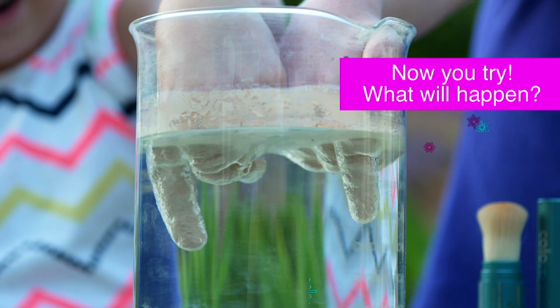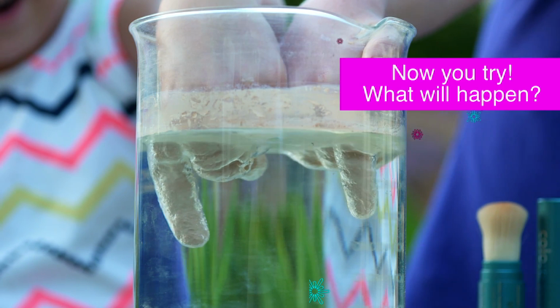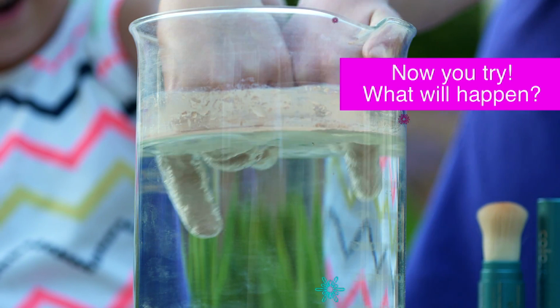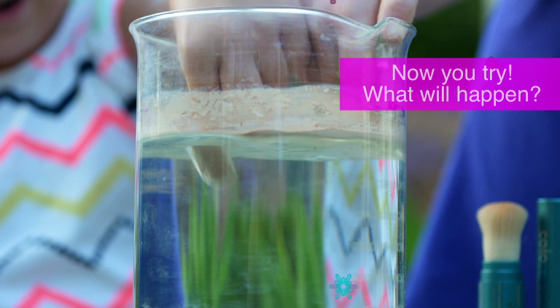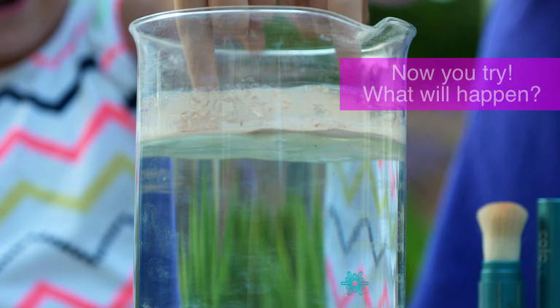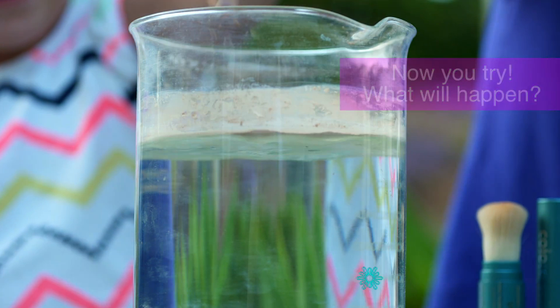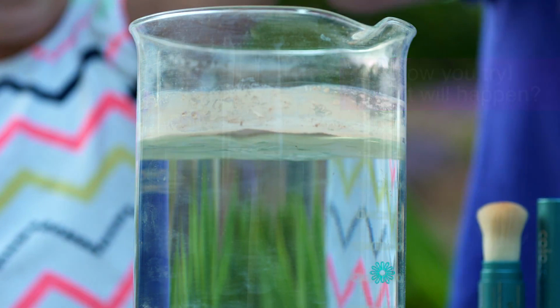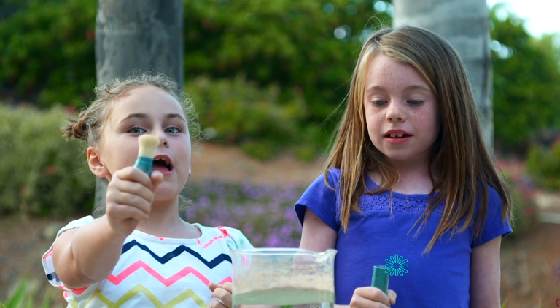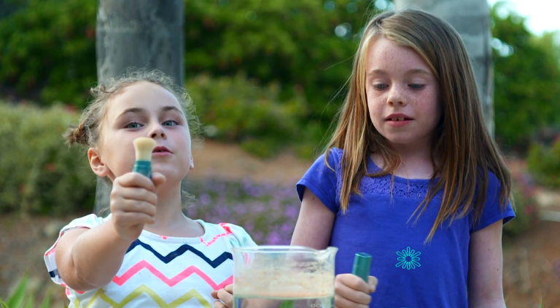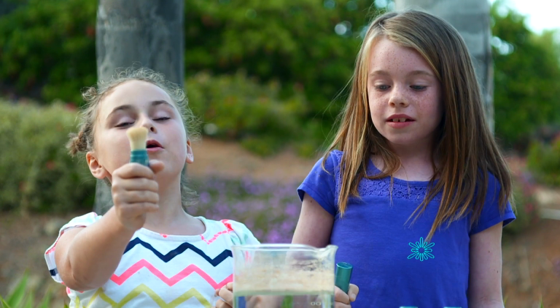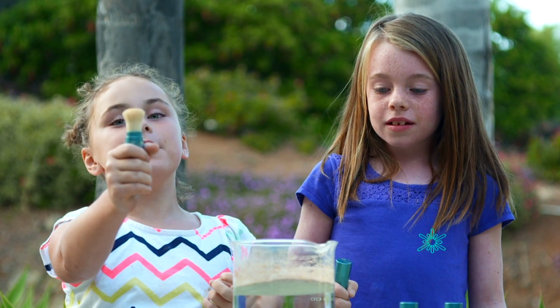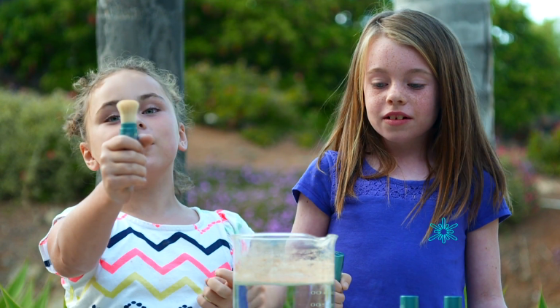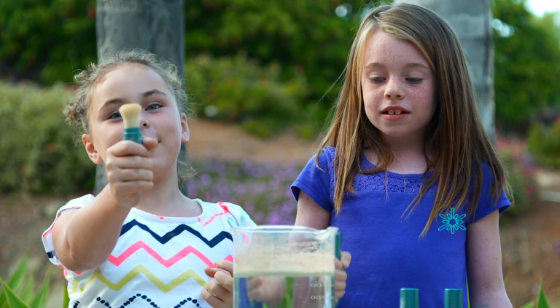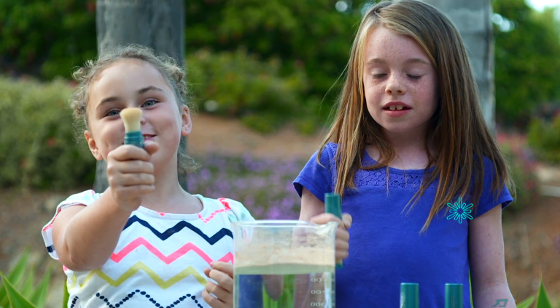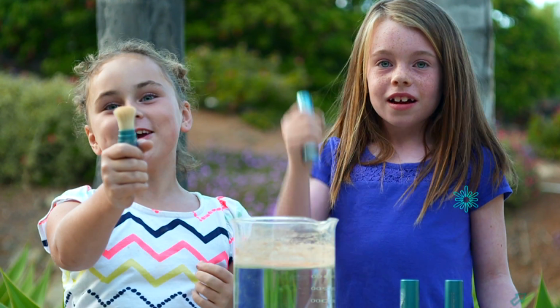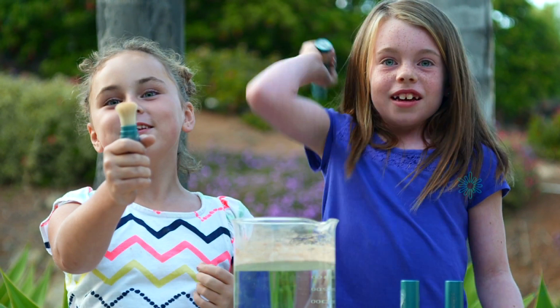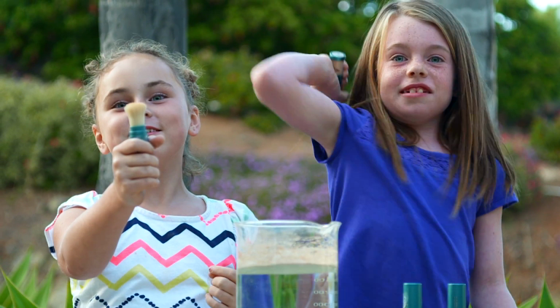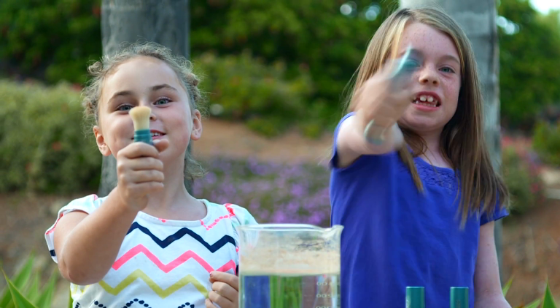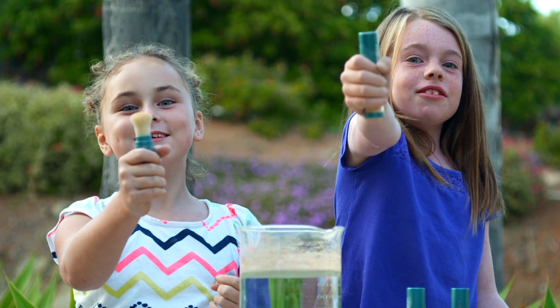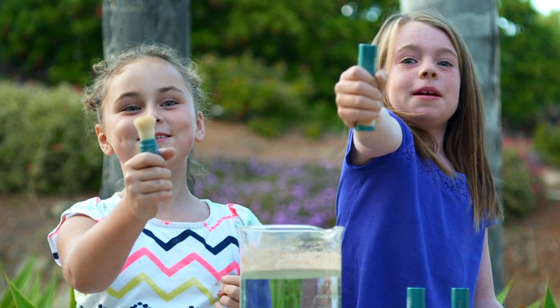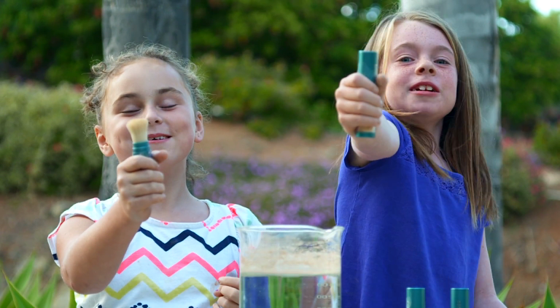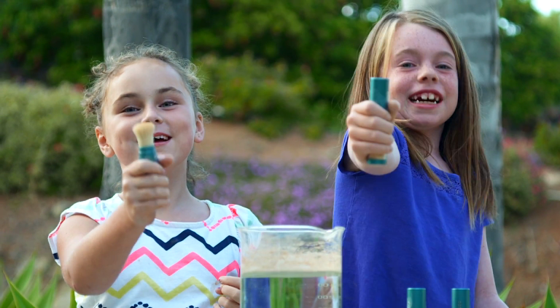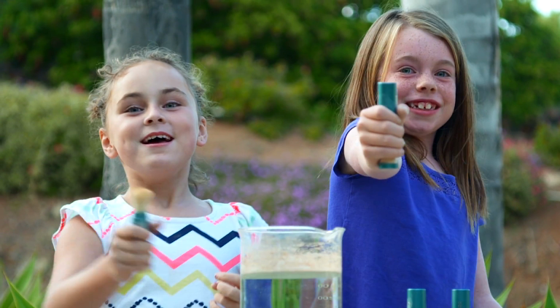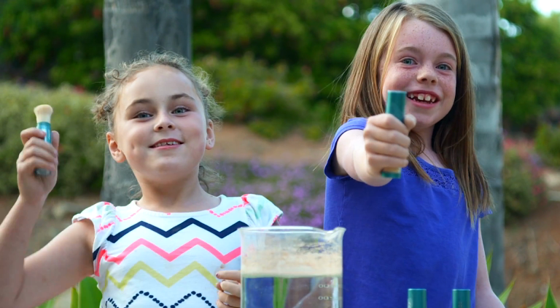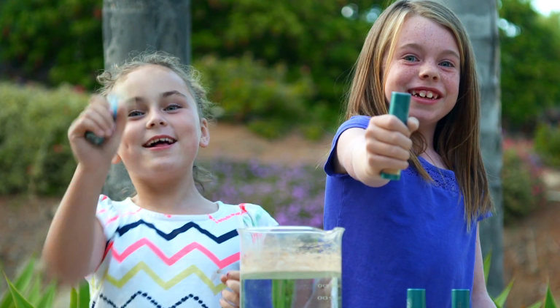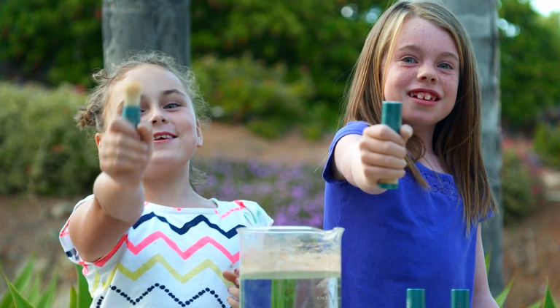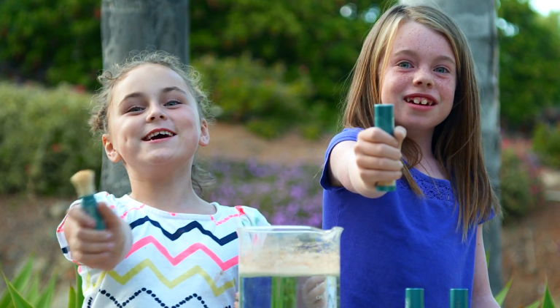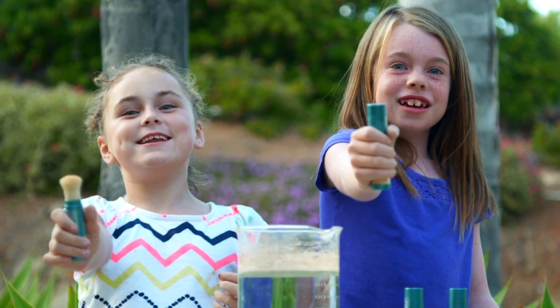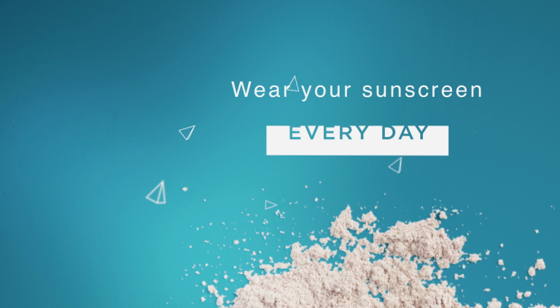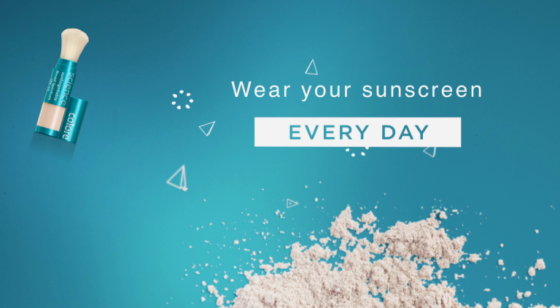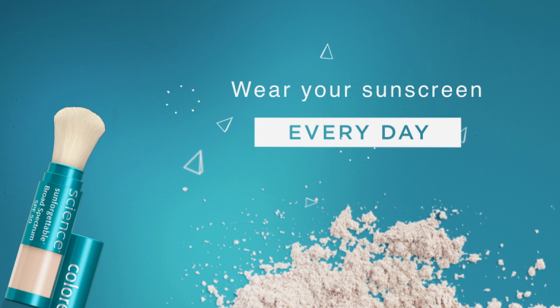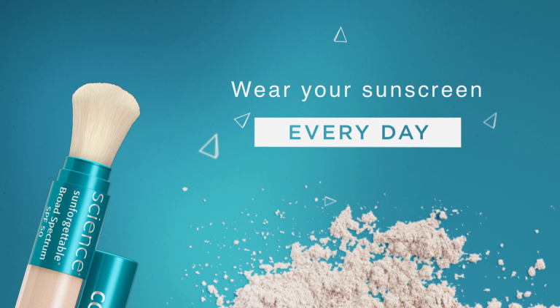So when you wear the Sun Forgettable mineral sunscreen, your skin will be protected. Sunscreen! Woohoo!